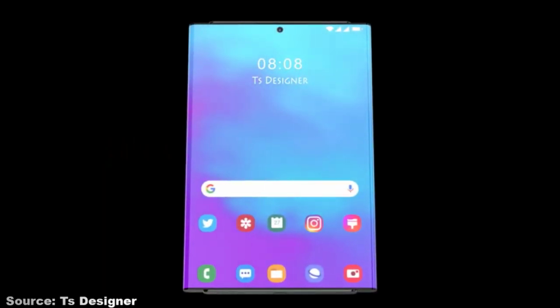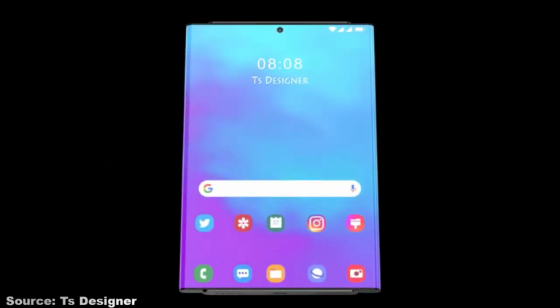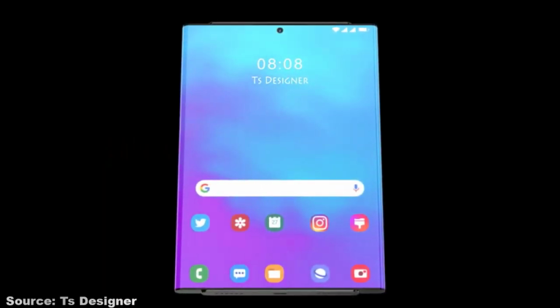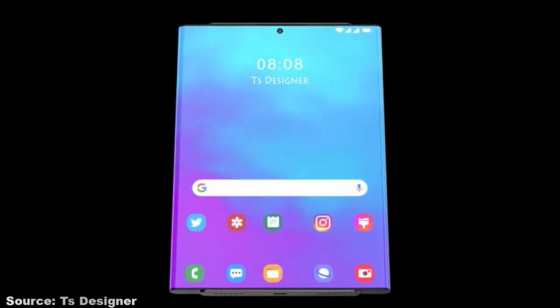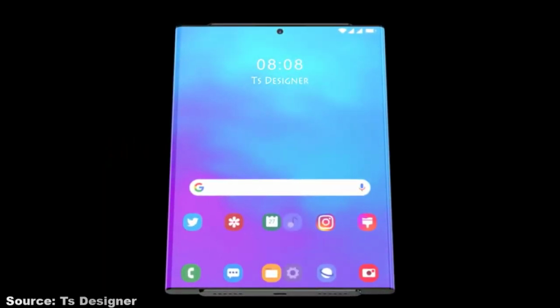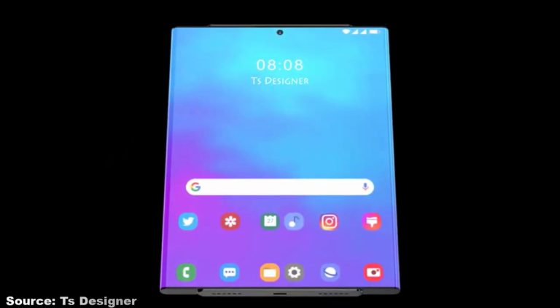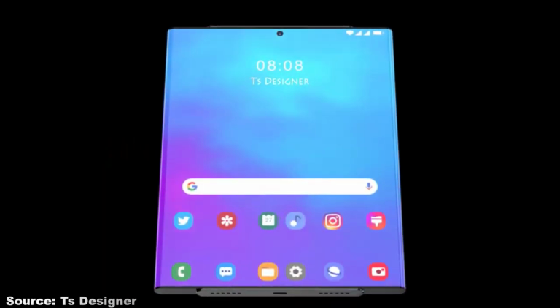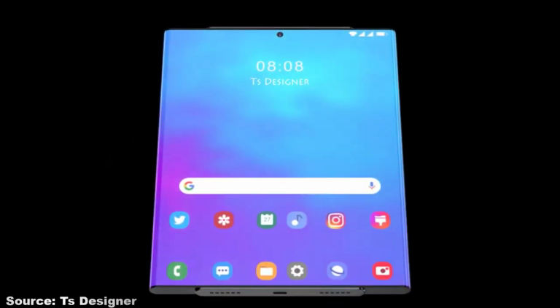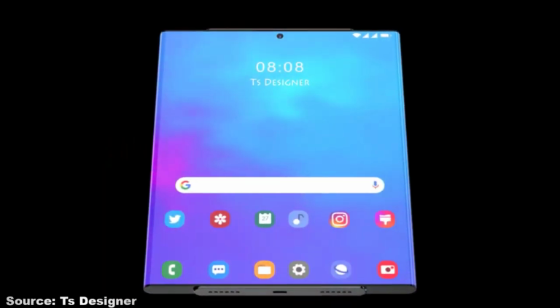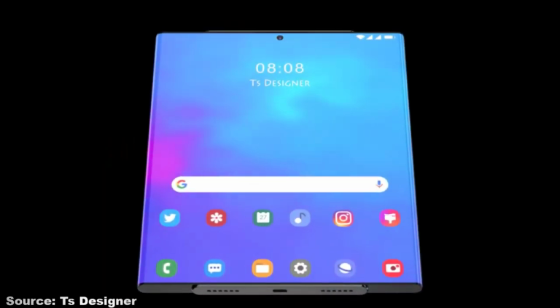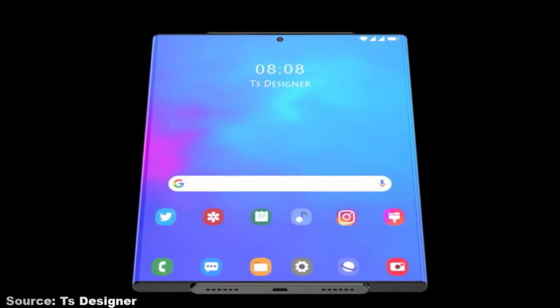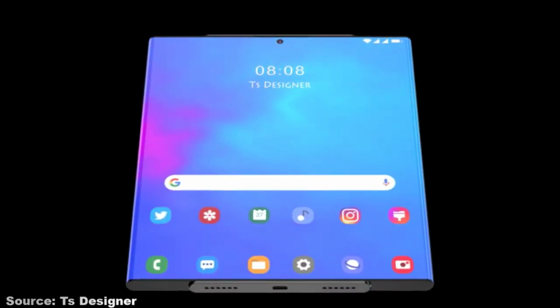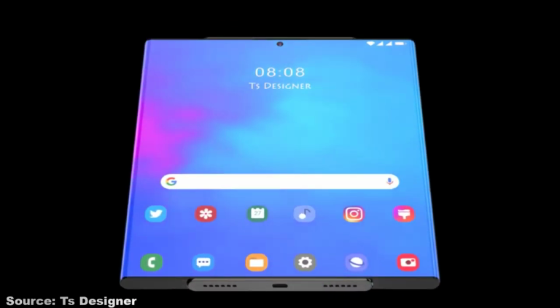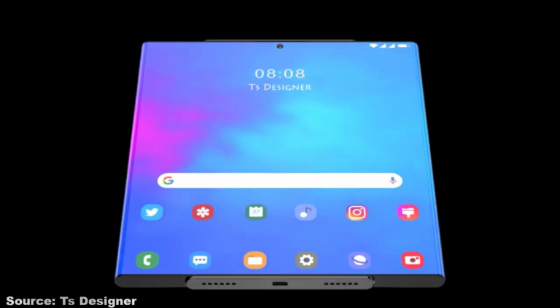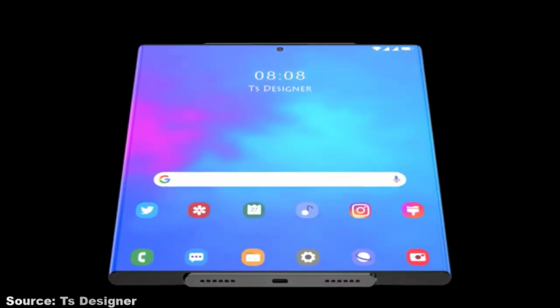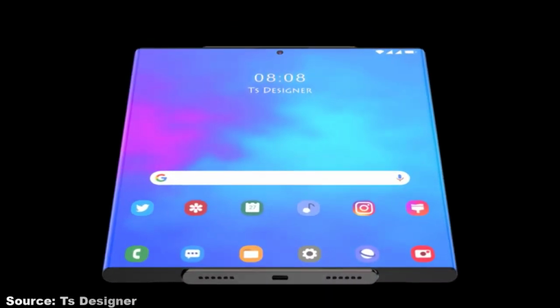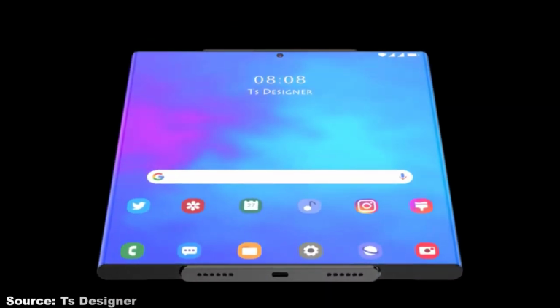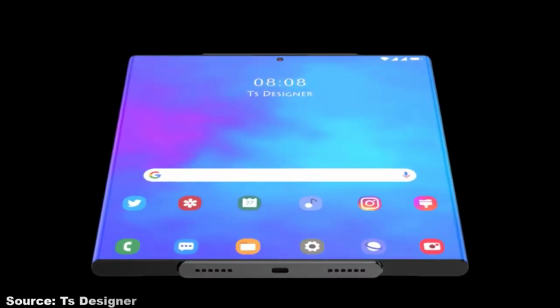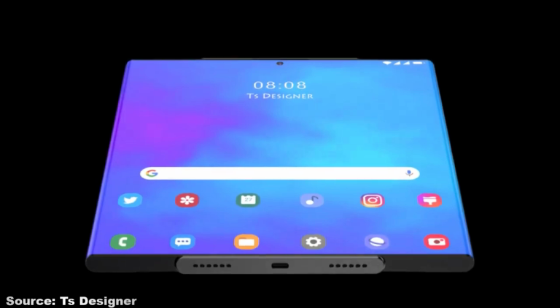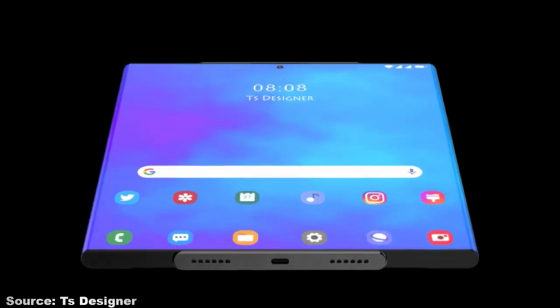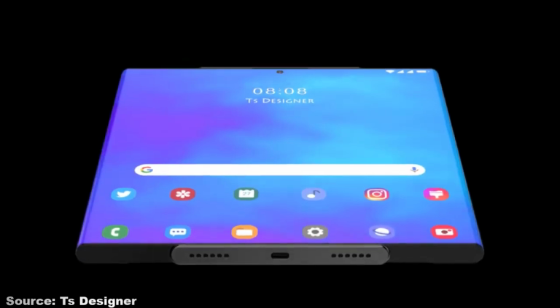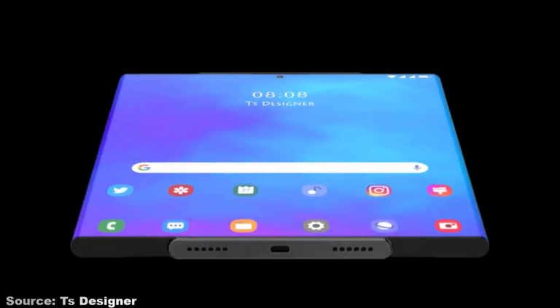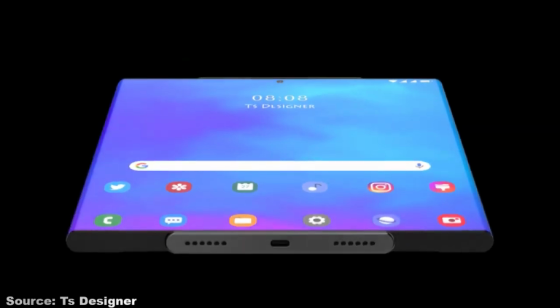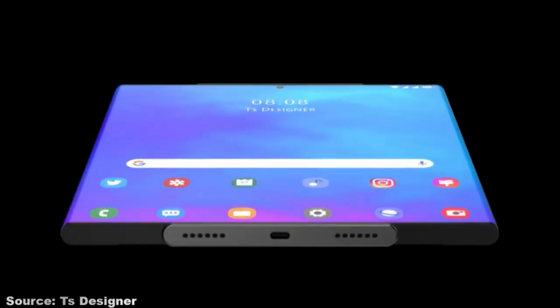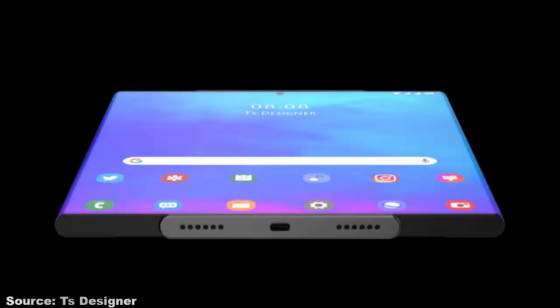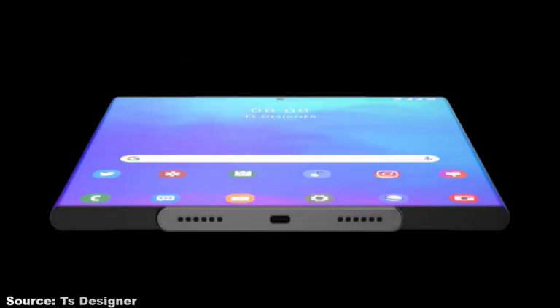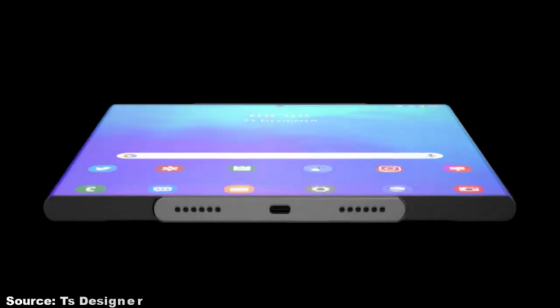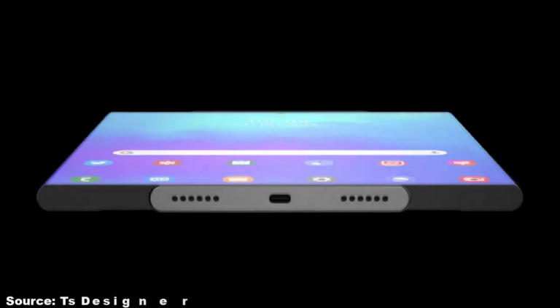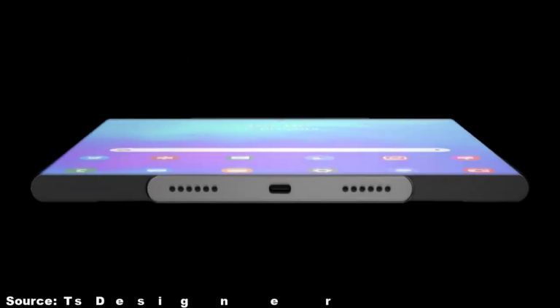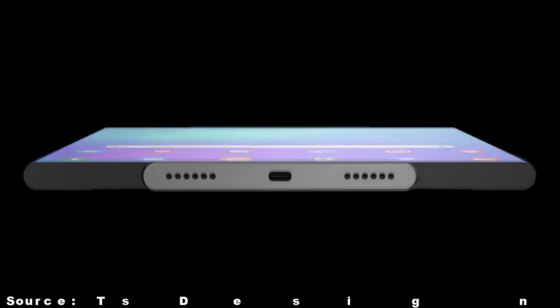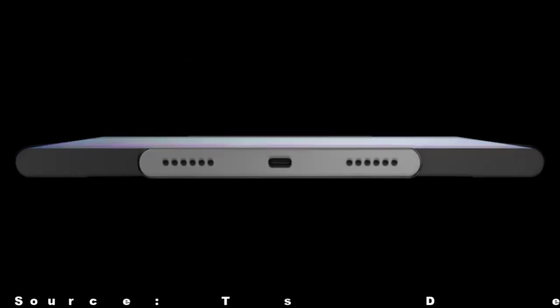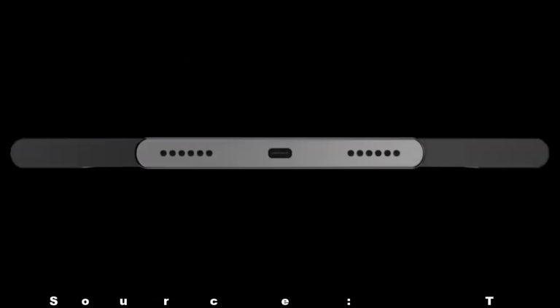Hi guys, the new Samsung Z Rollable leaks, rumors, specs, camera, and release date is here.